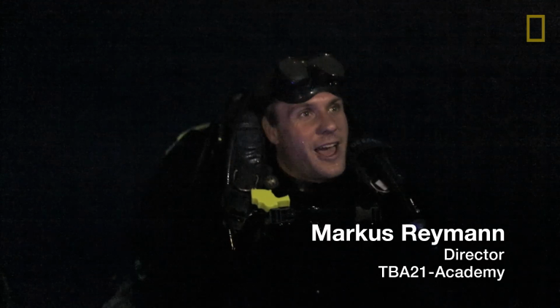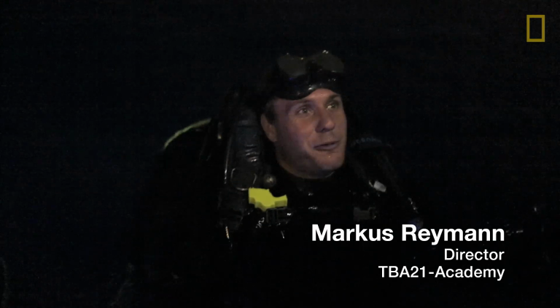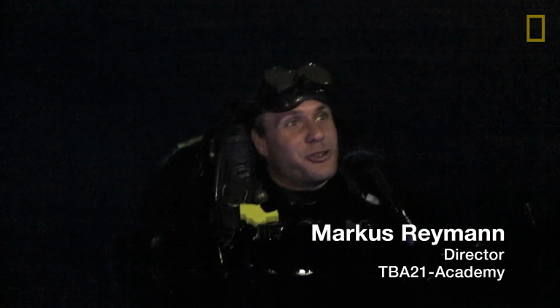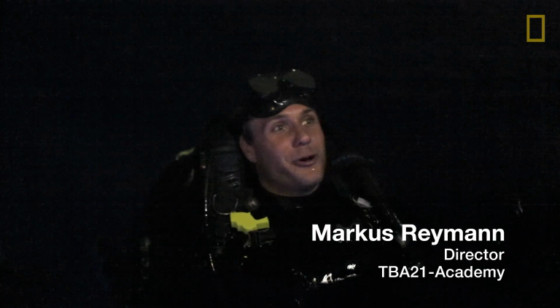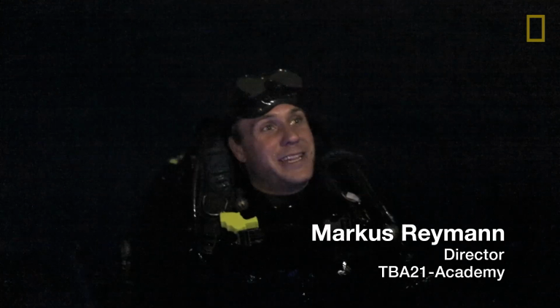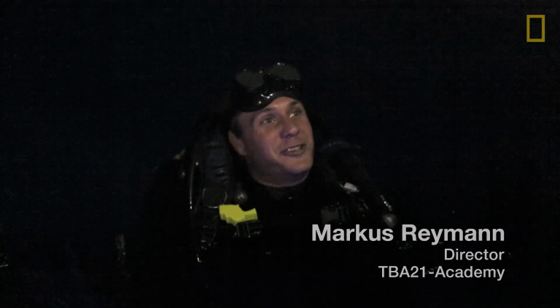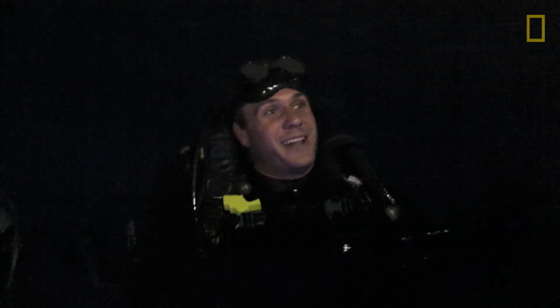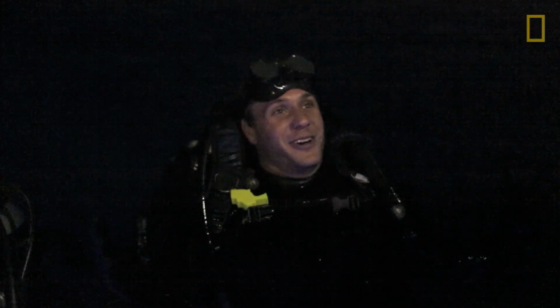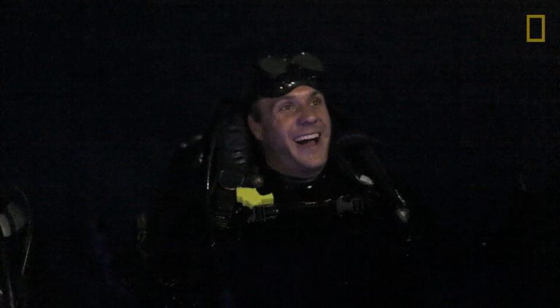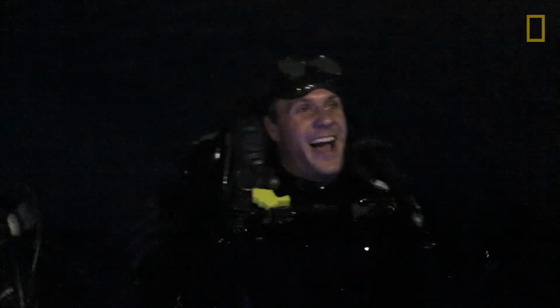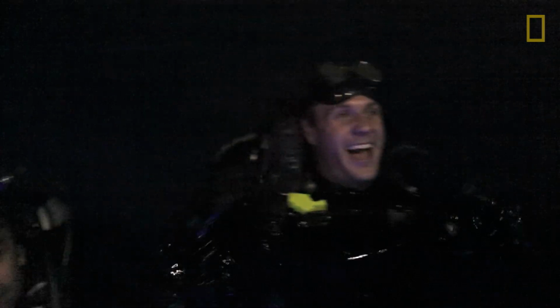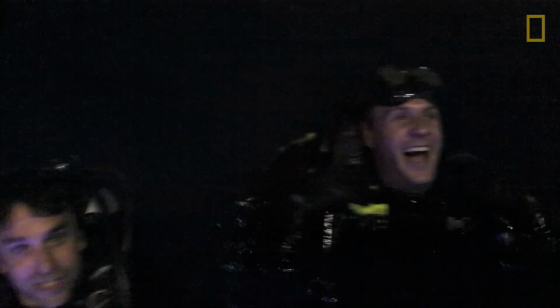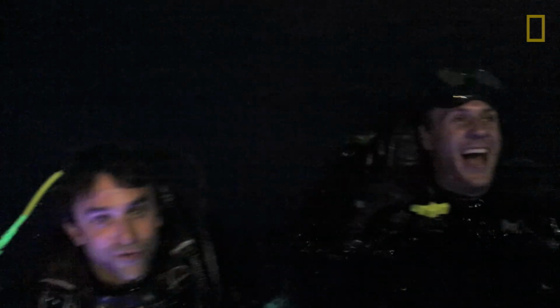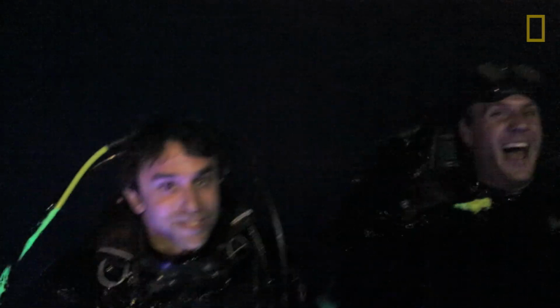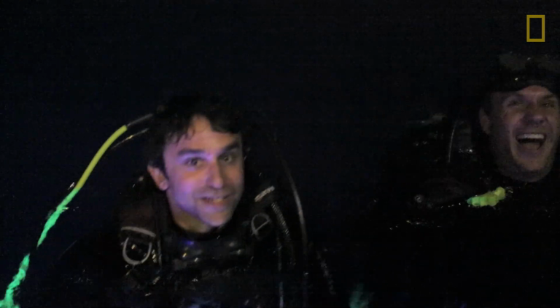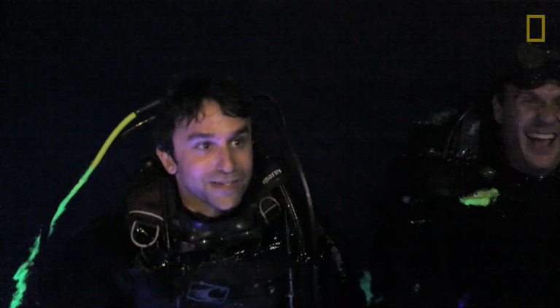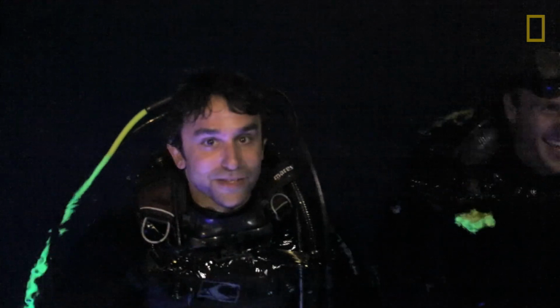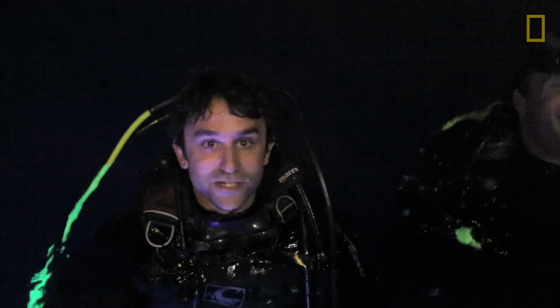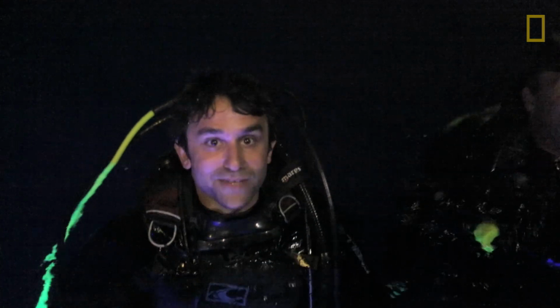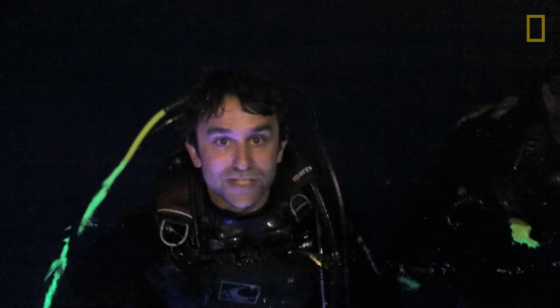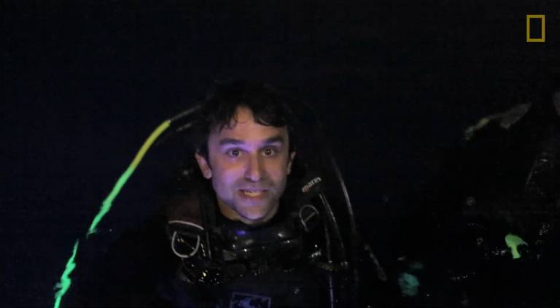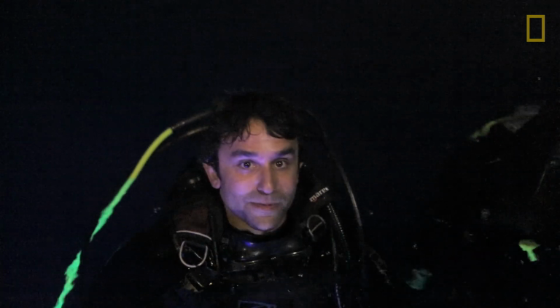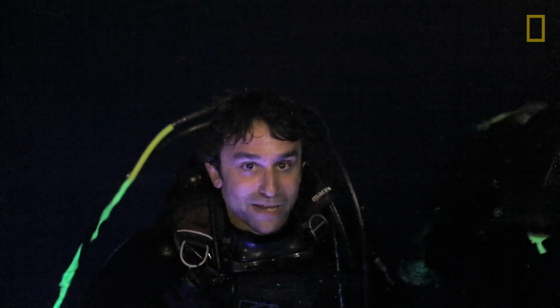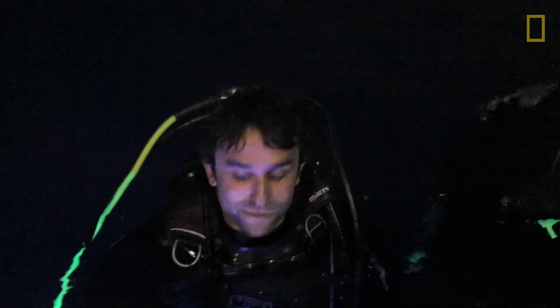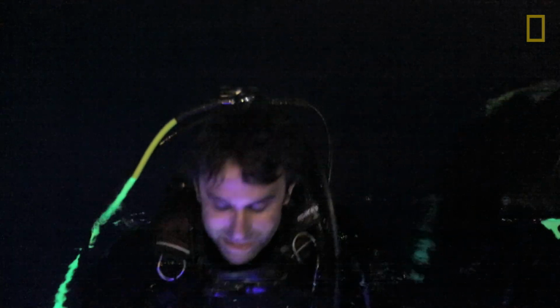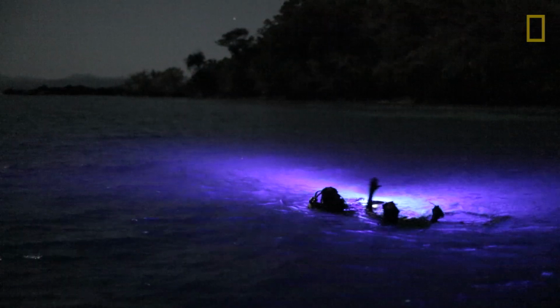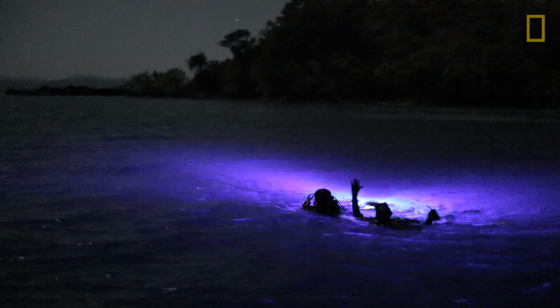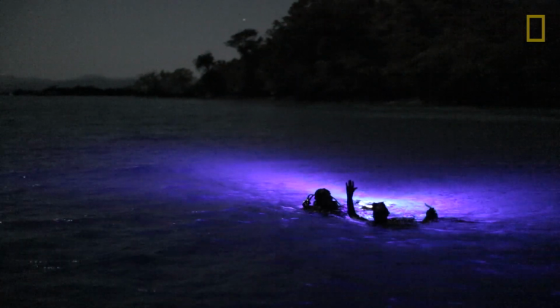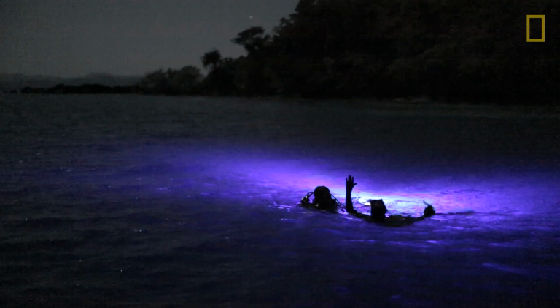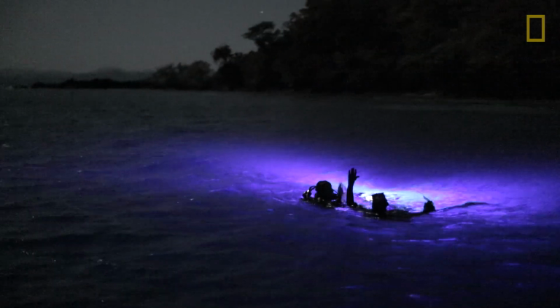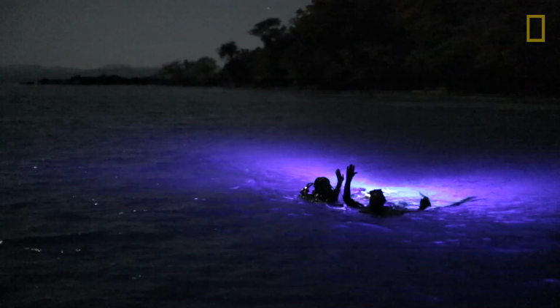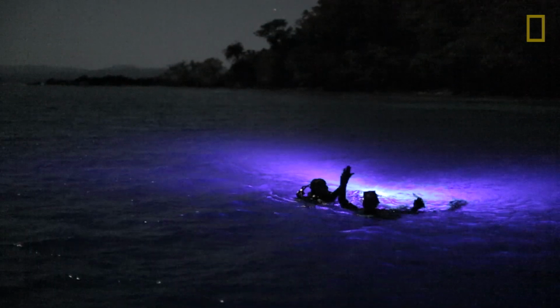And it was glowing neon yellow. This is the first time I've ever seen a biofluorescent turtle. Spectacular.